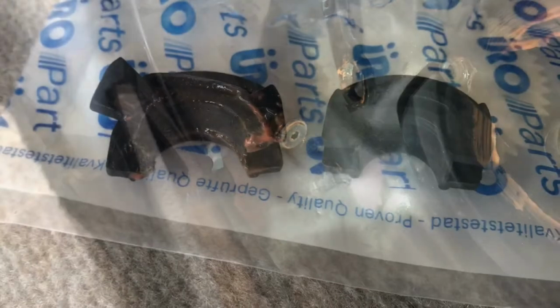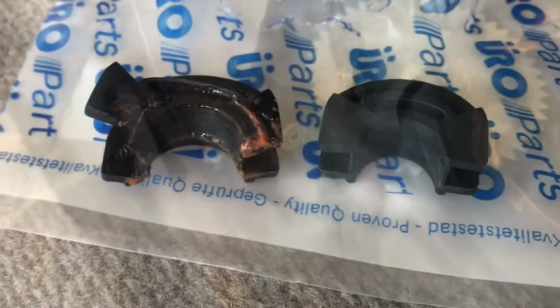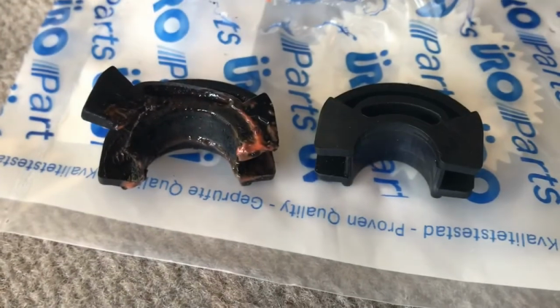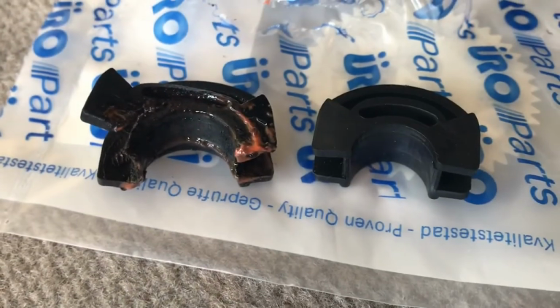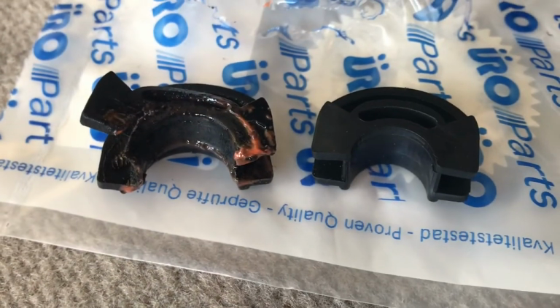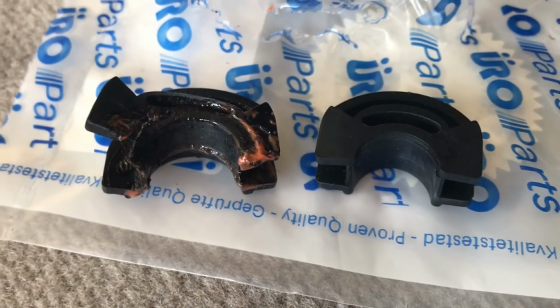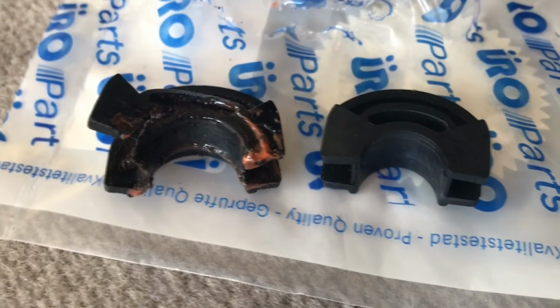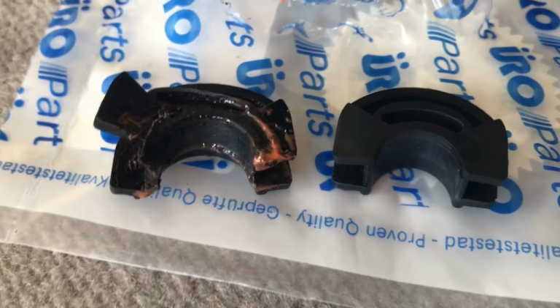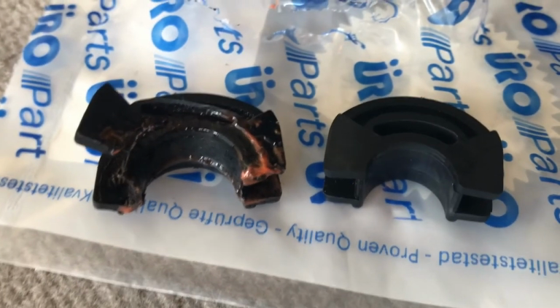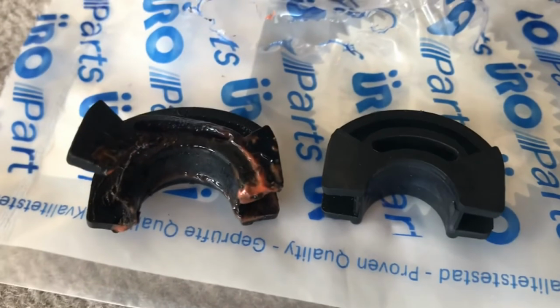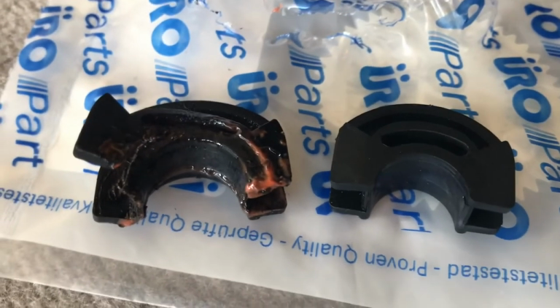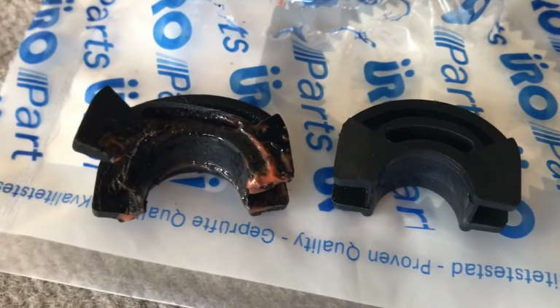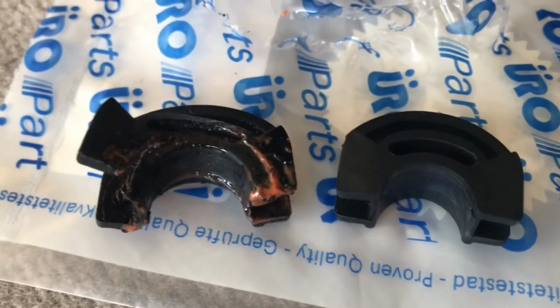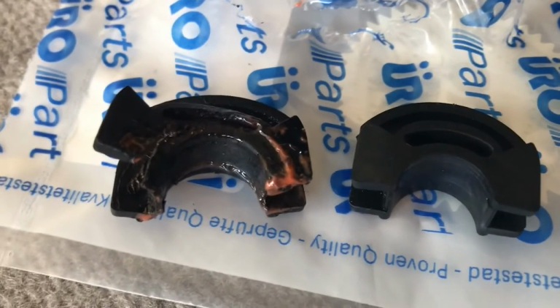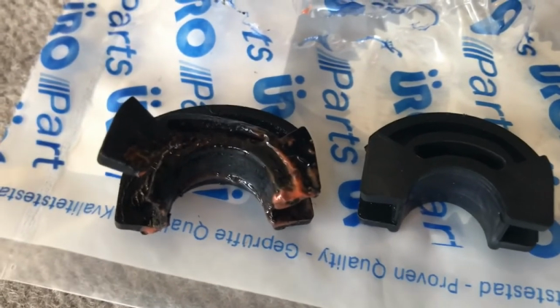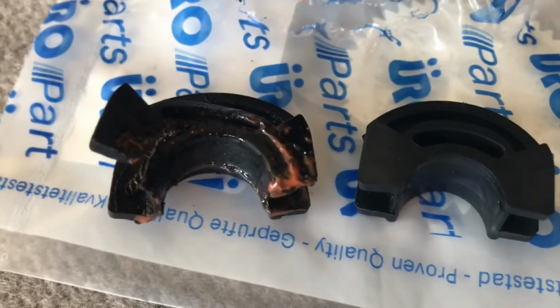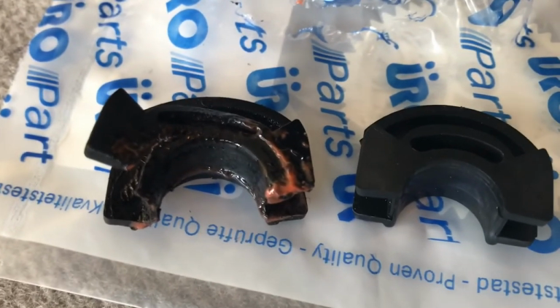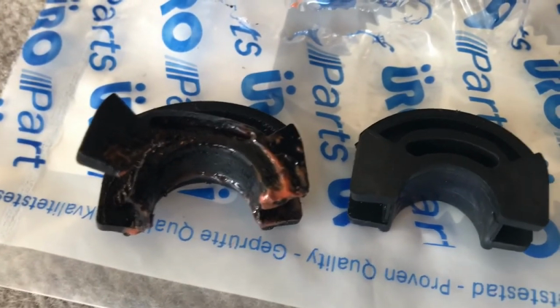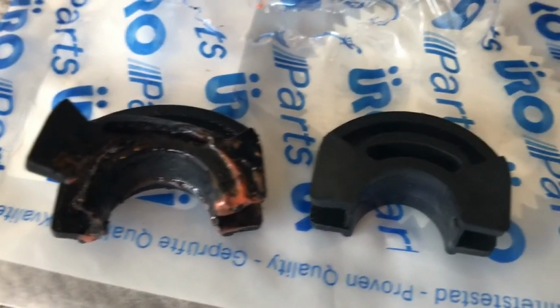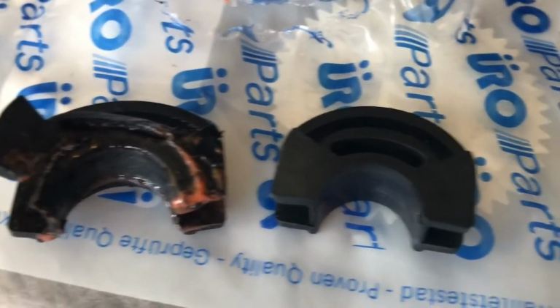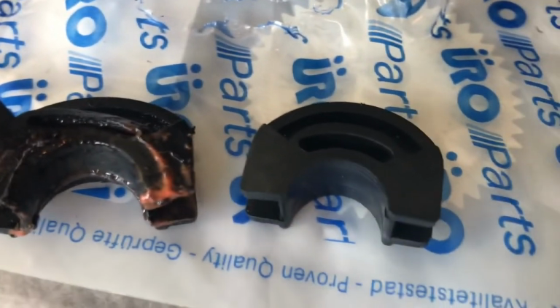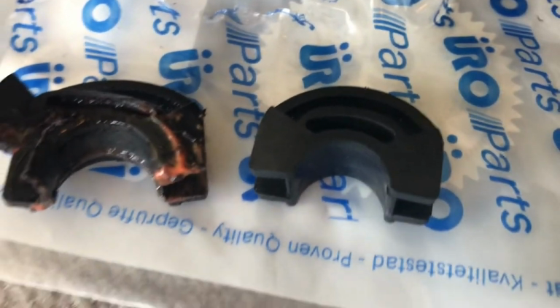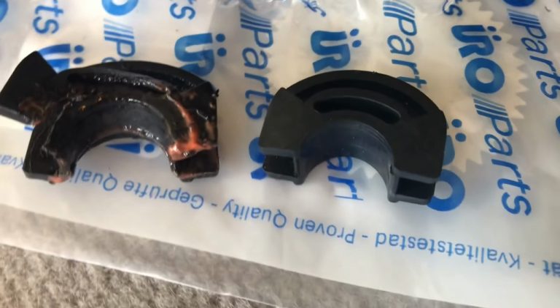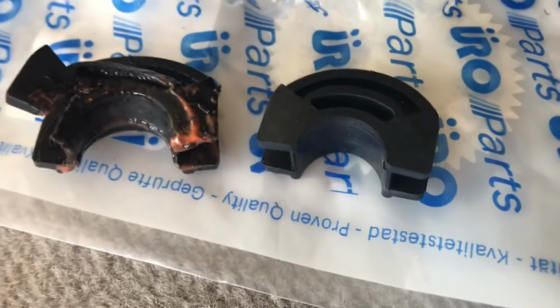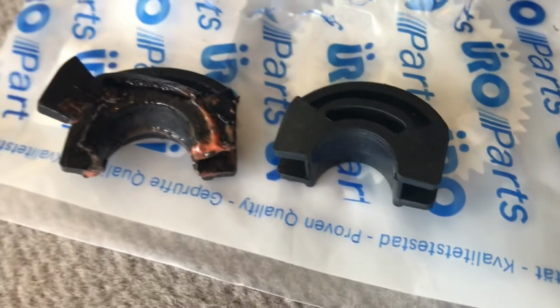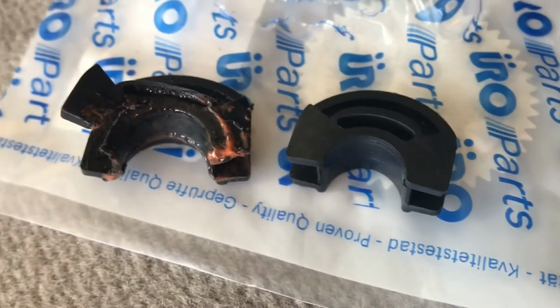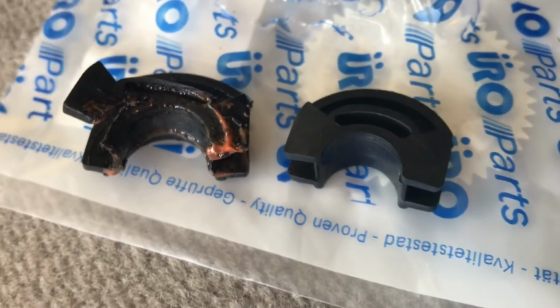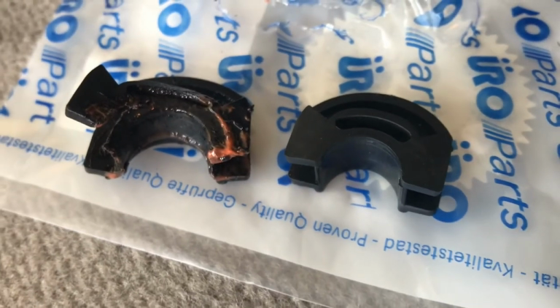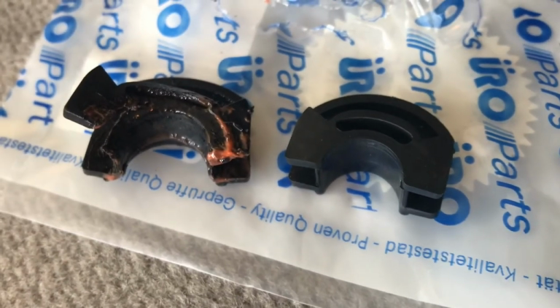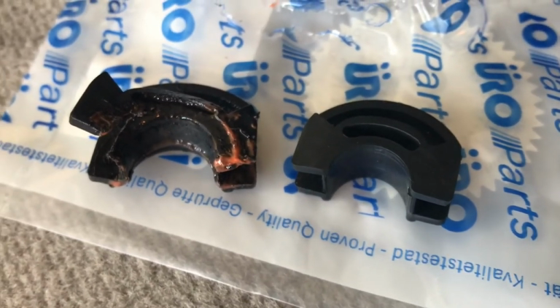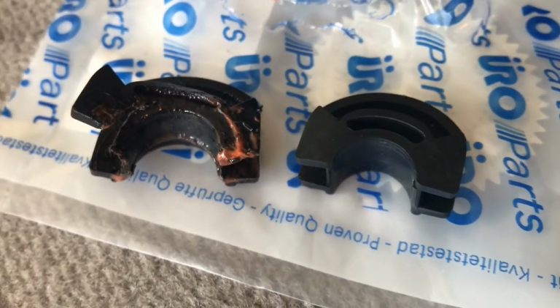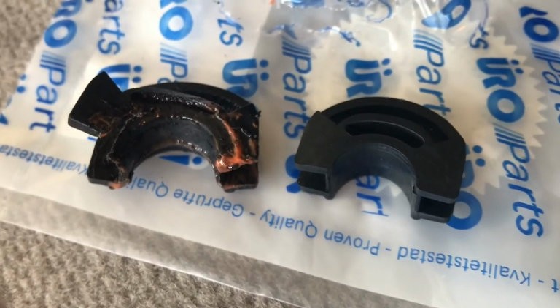Here's a close-up just showing the condition of the old piece versus the new piece. You can see that's a pretty large difference.